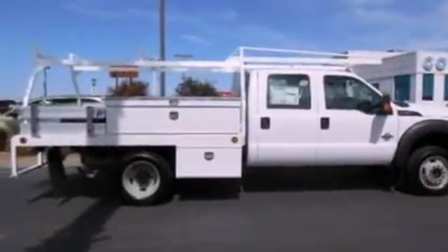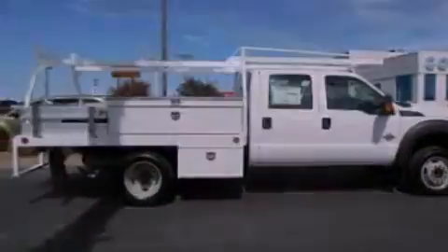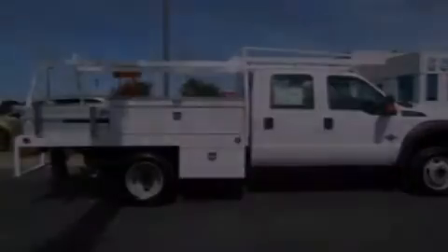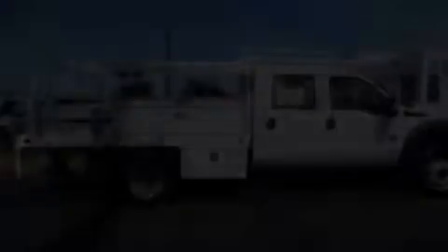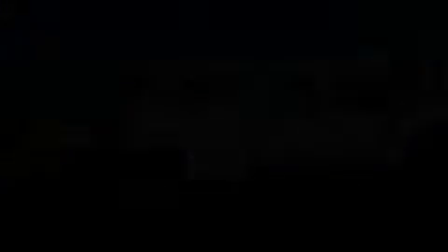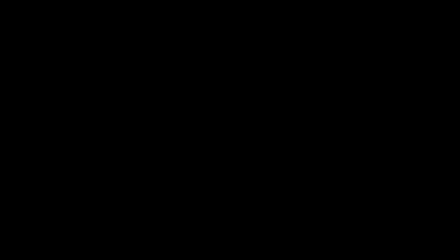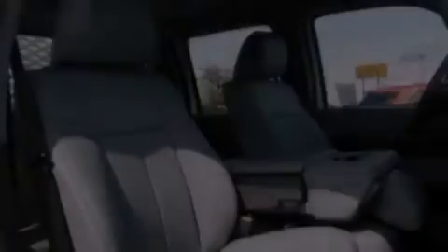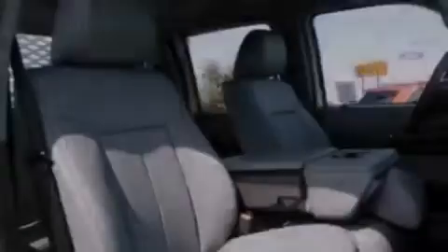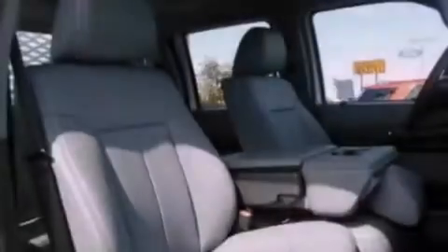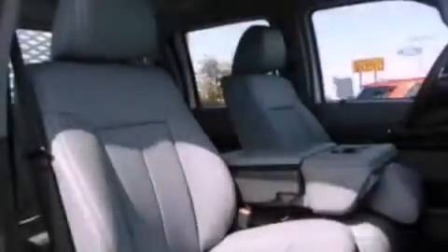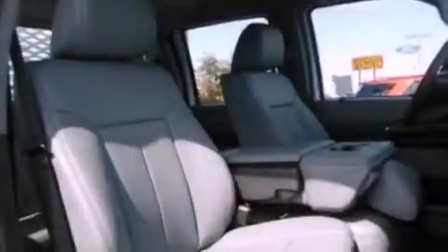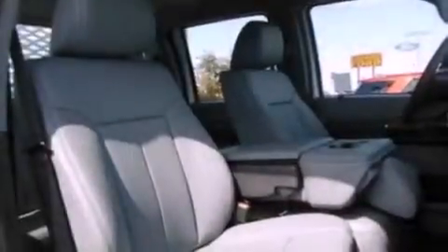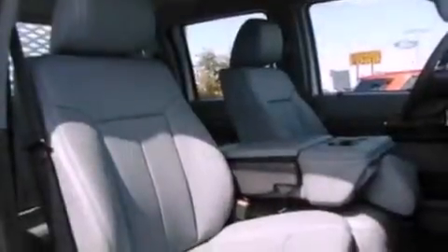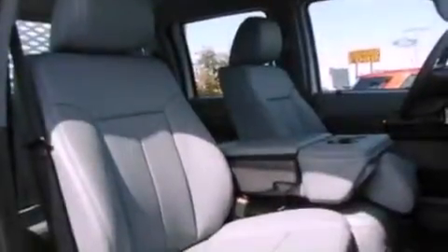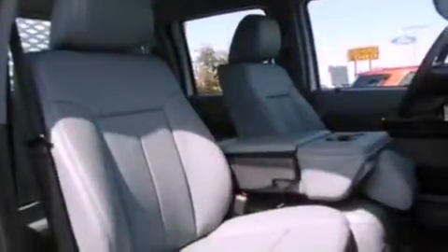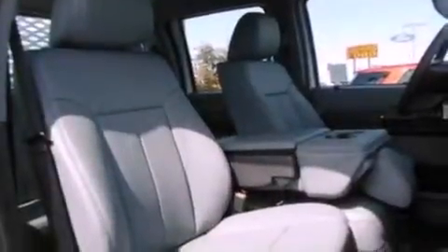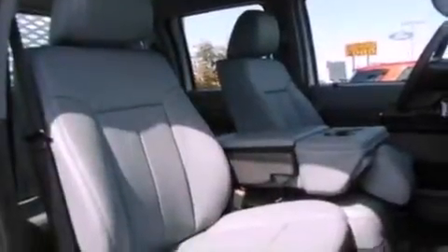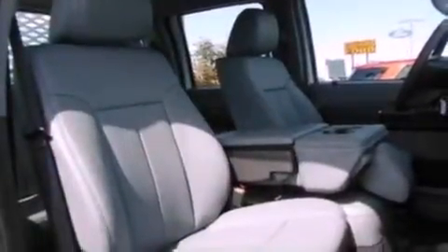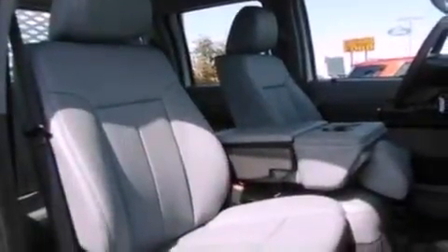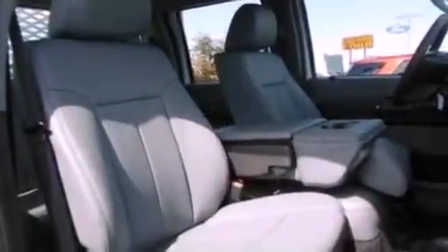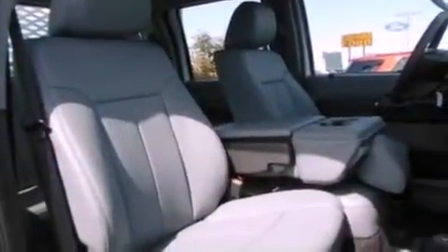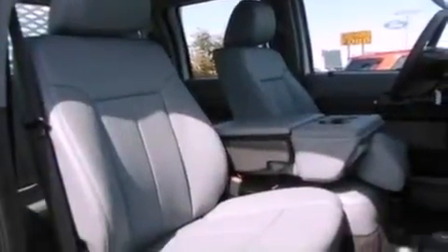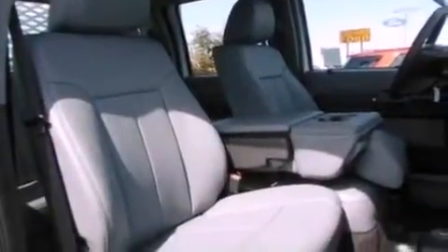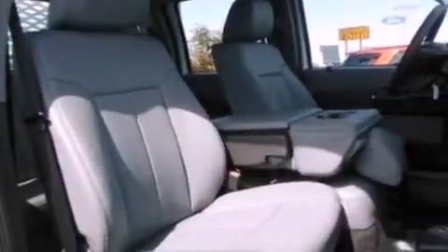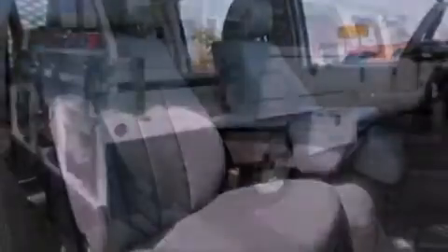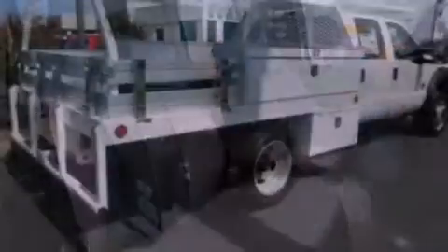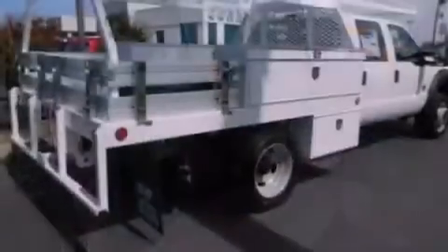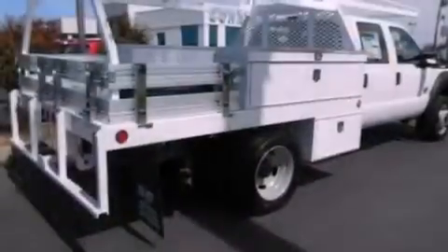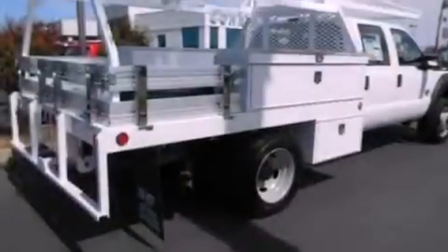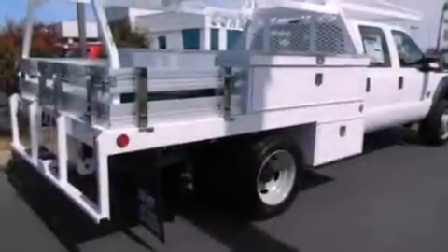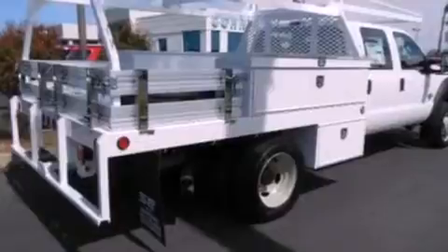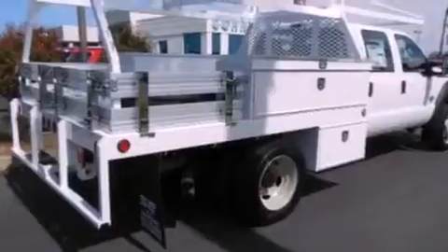An anti-lock braking system, side curtain airbags, door reinforcement beams, and air conditioning.